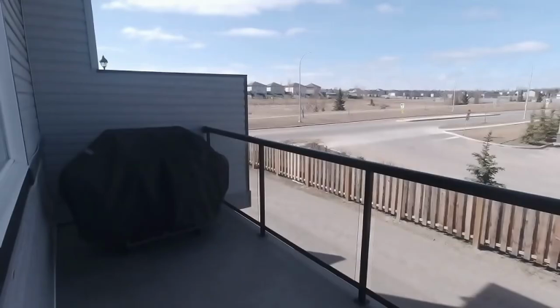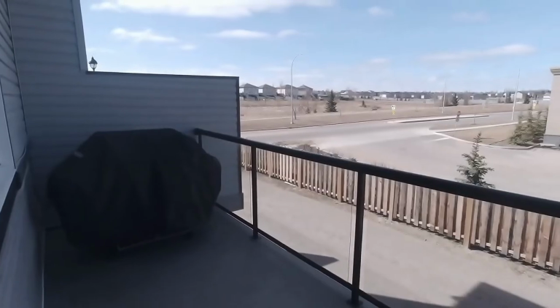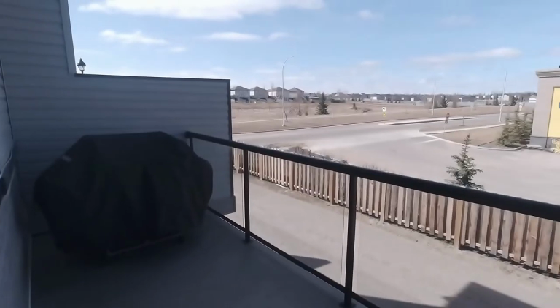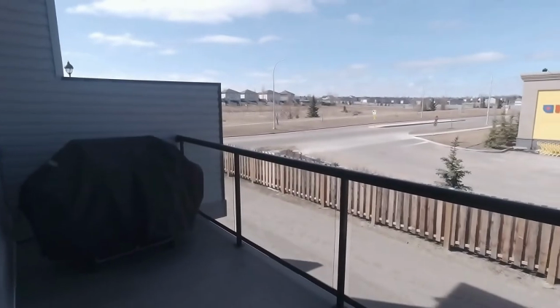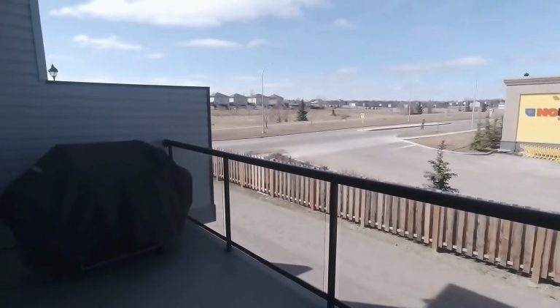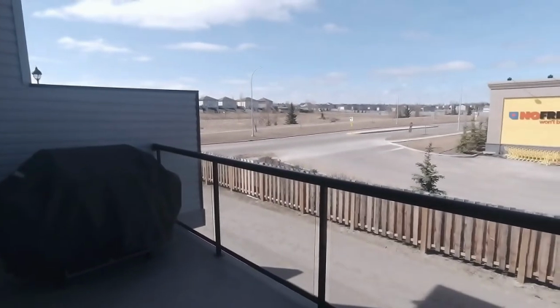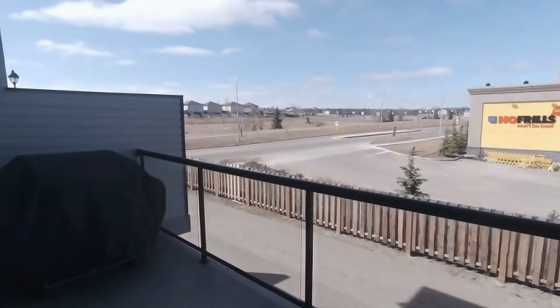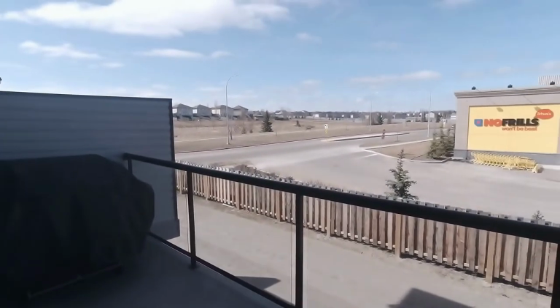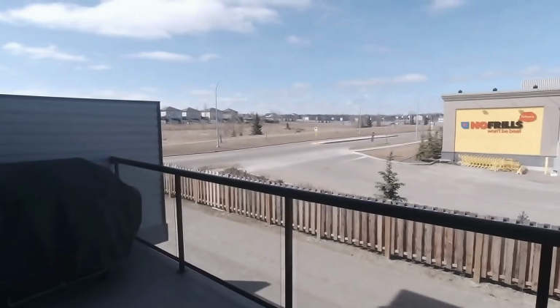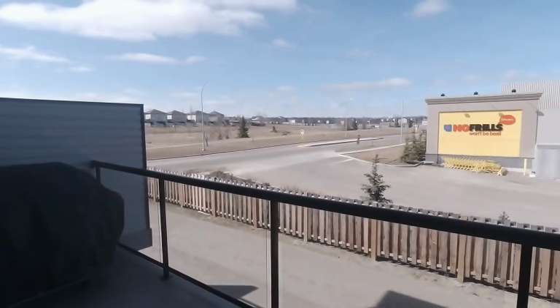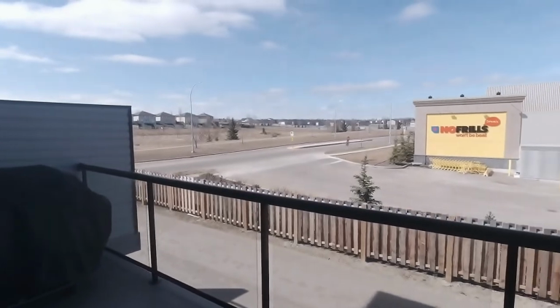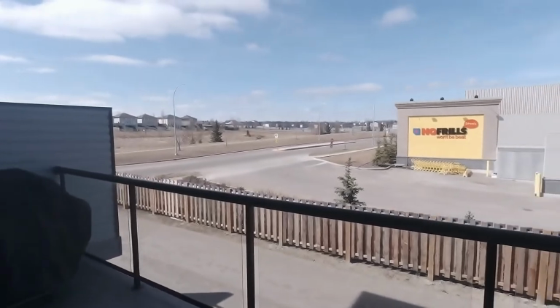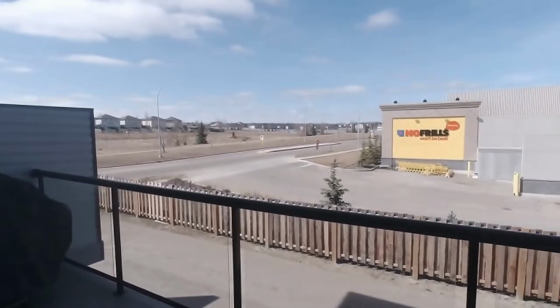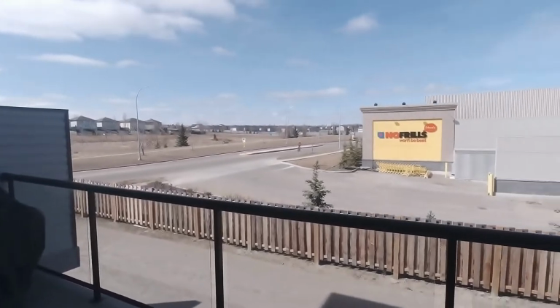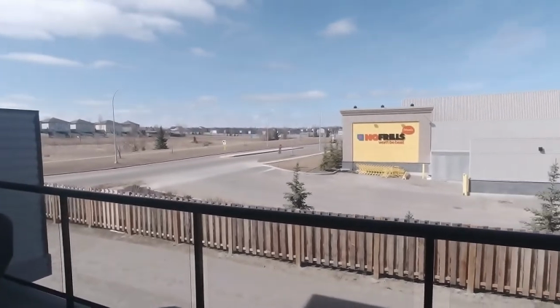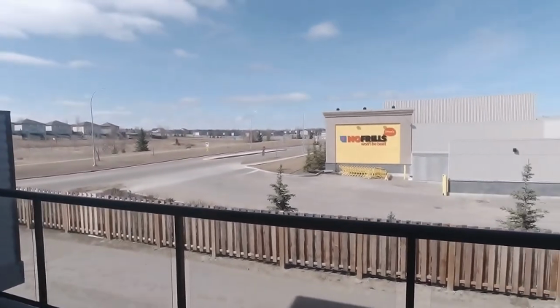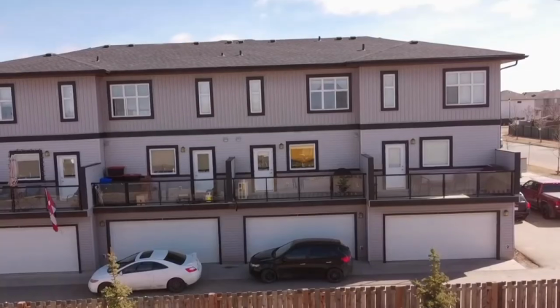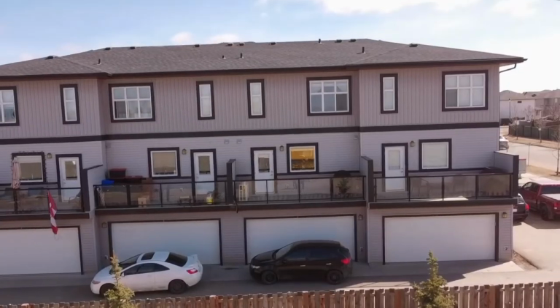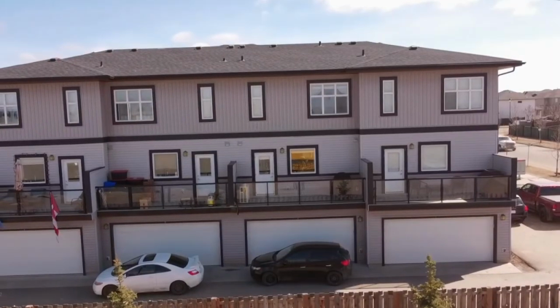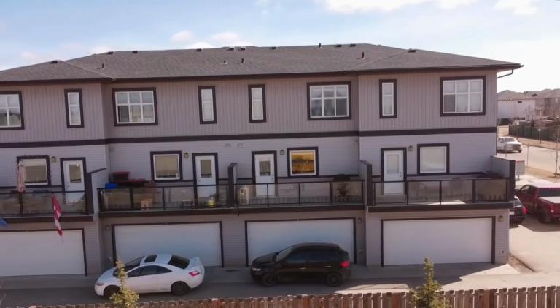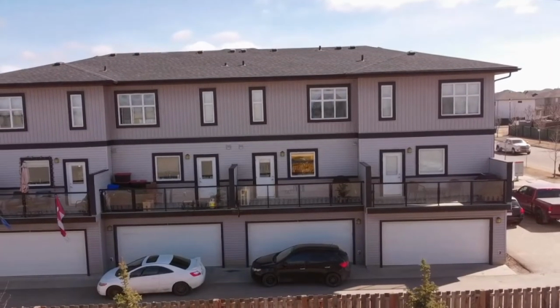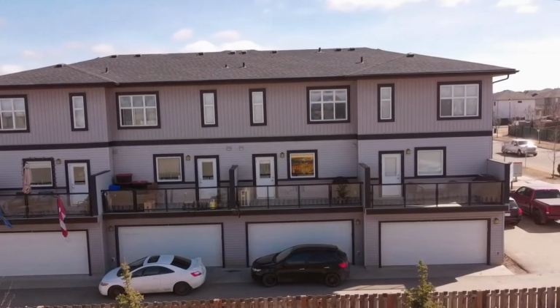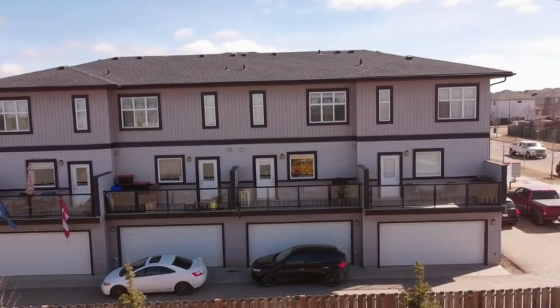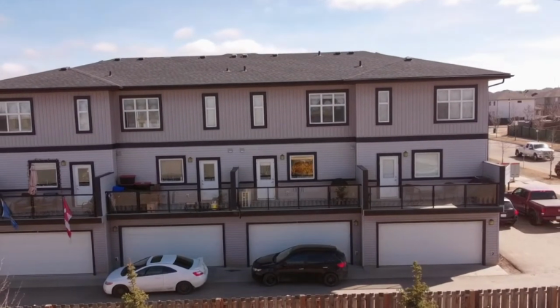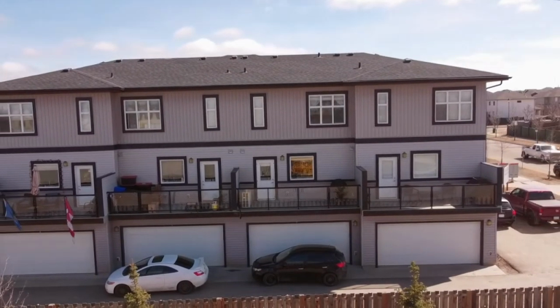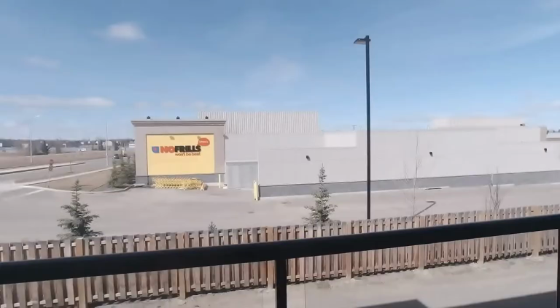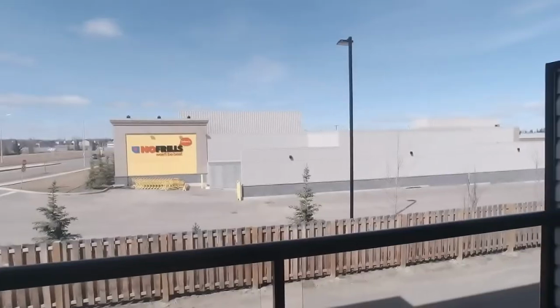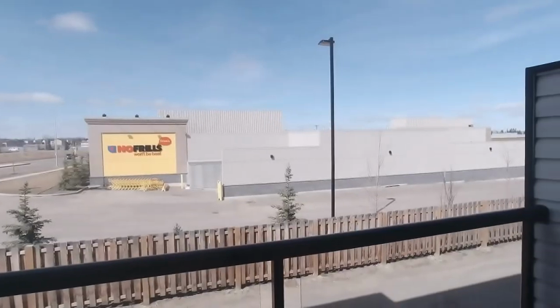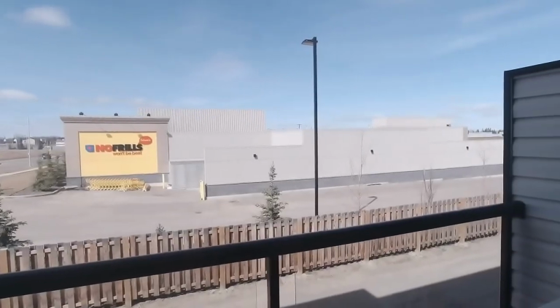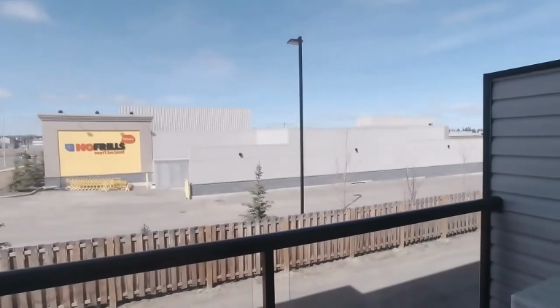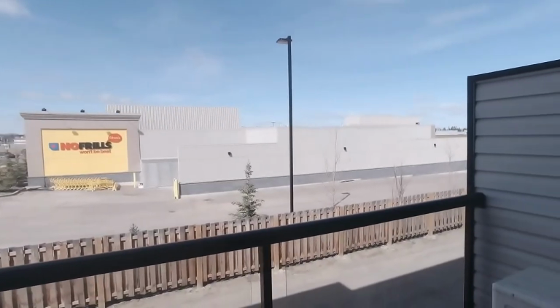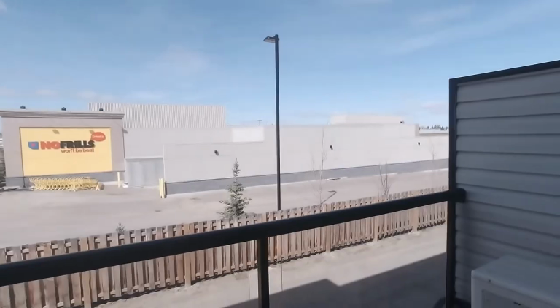On this west-facing patio, you're not only going to get great views — you have Duradec lining, a gas barbecue outlet, and AC.